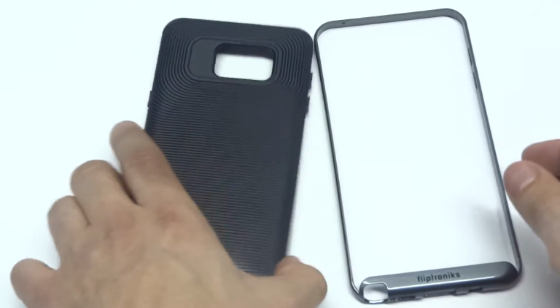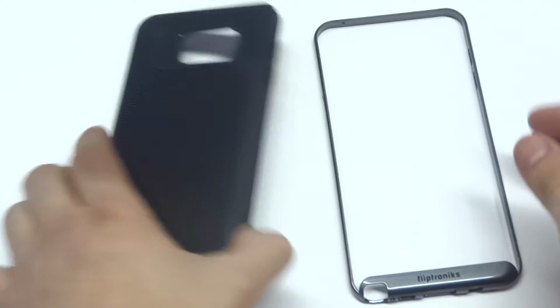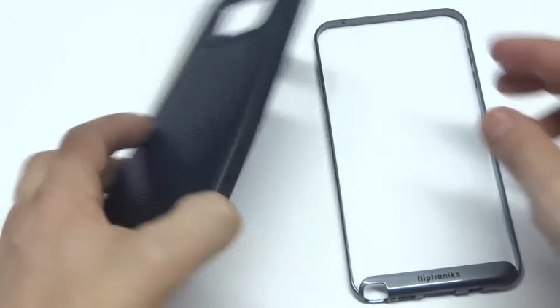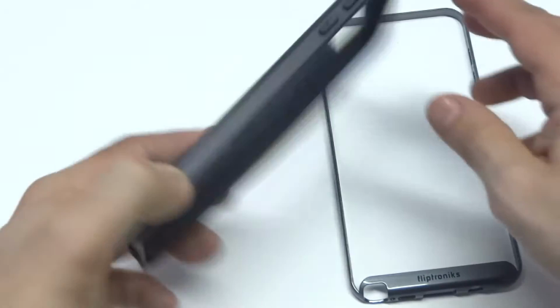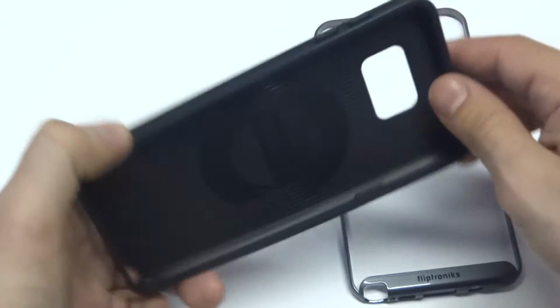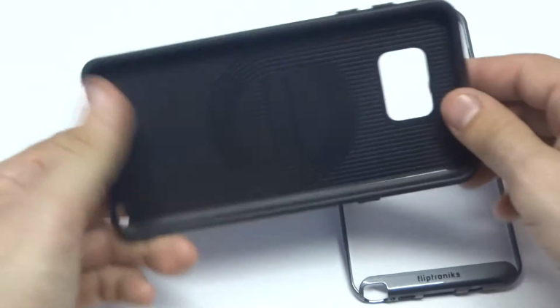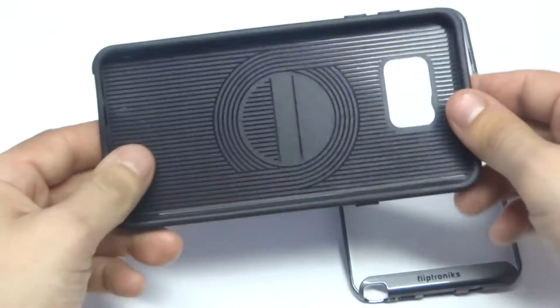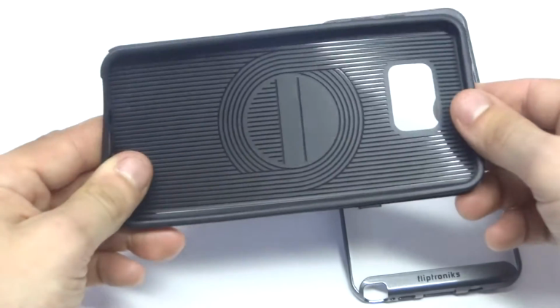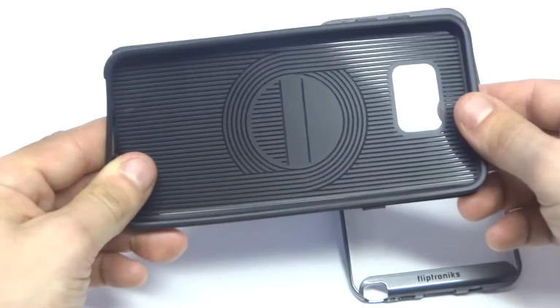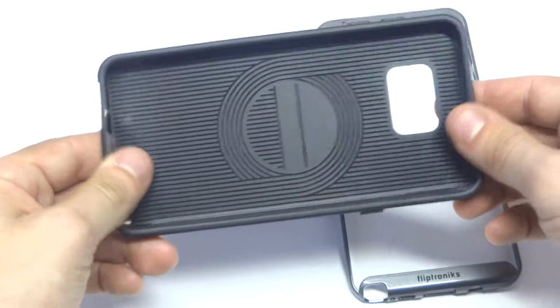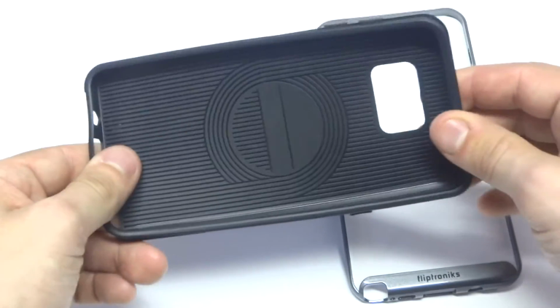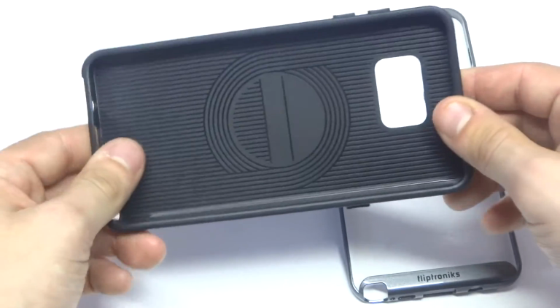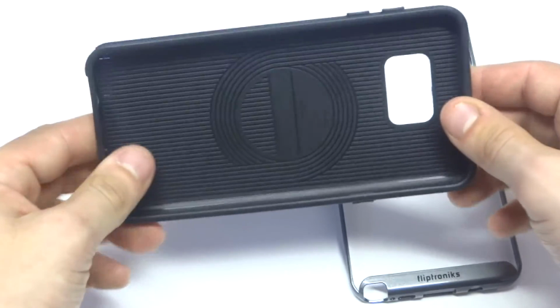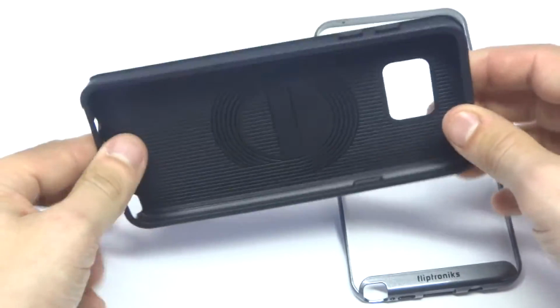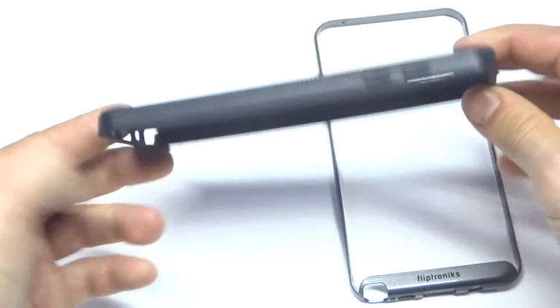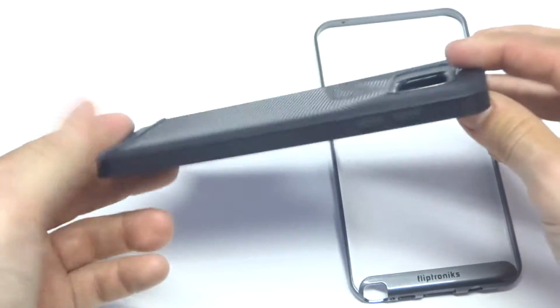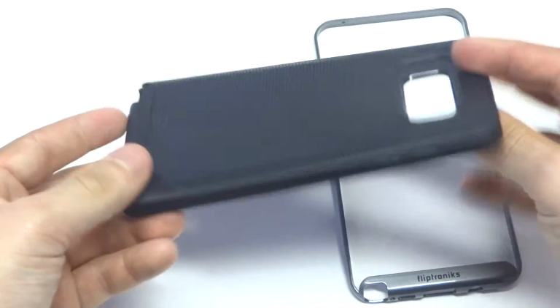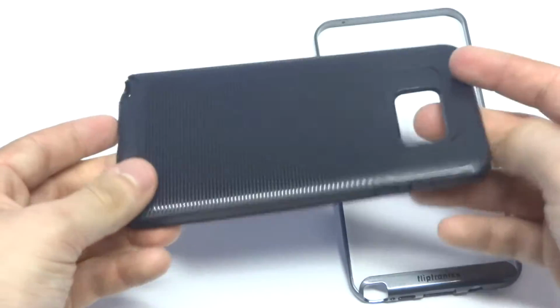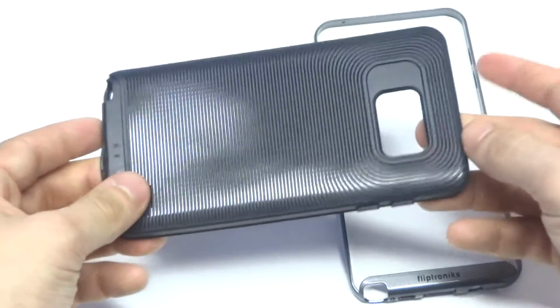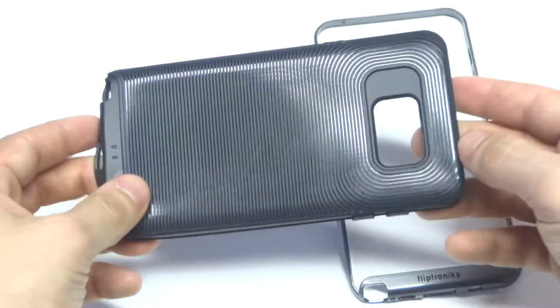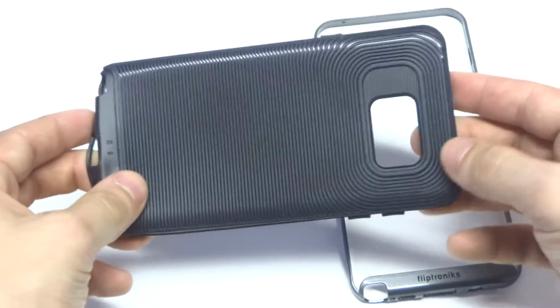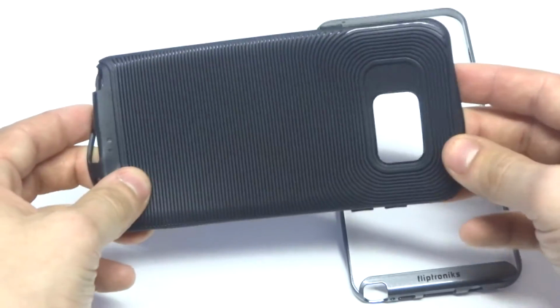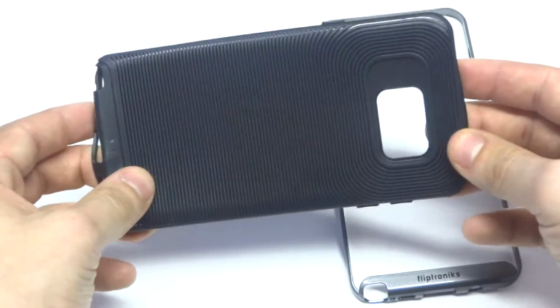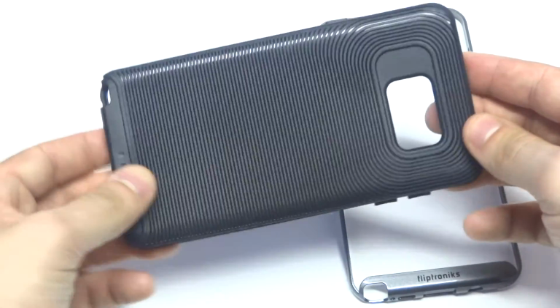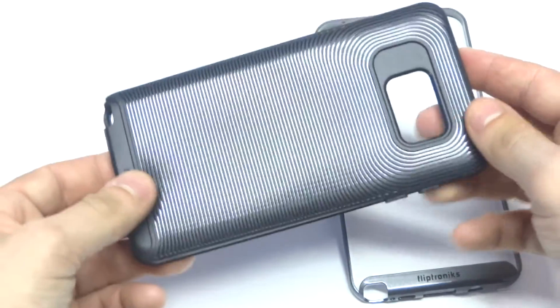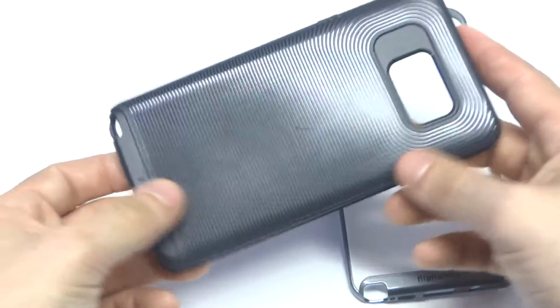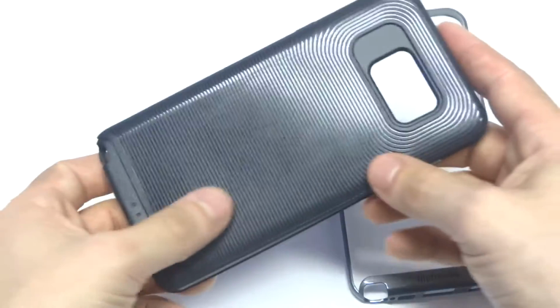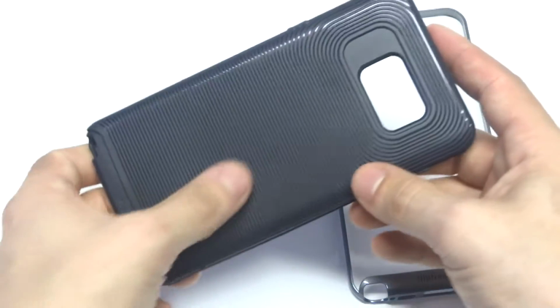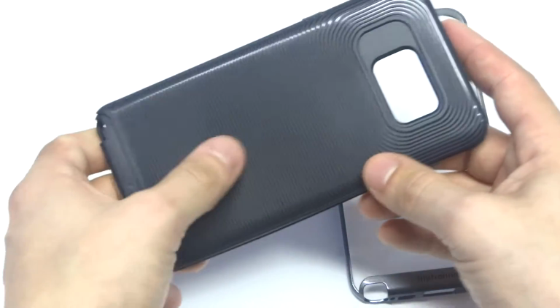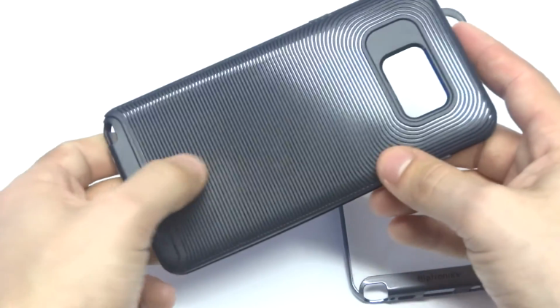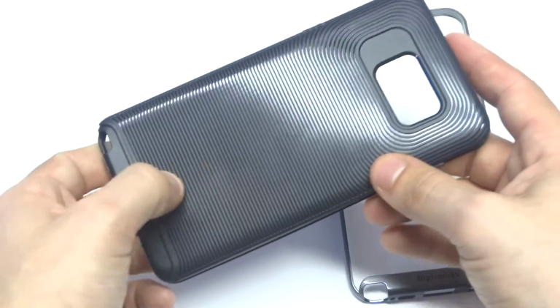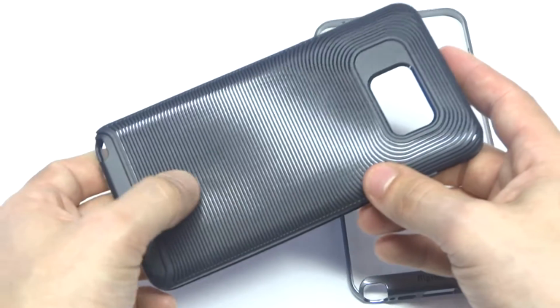The case itself is a soft TPU material. Like I said, it's very slim and lightweight and it's just really well made.